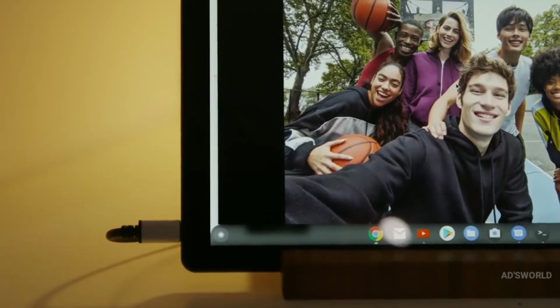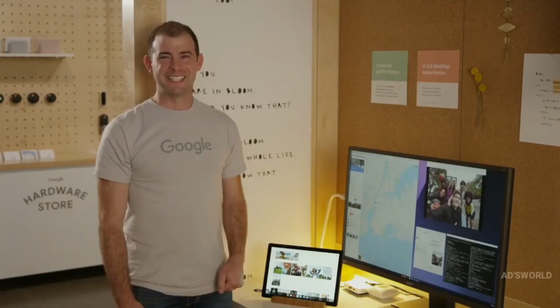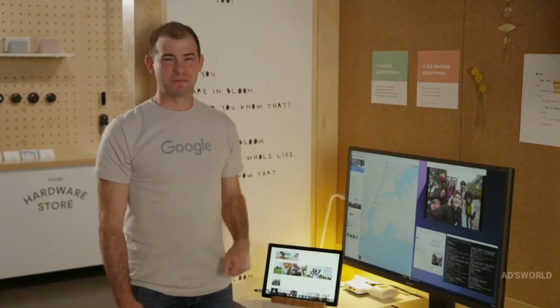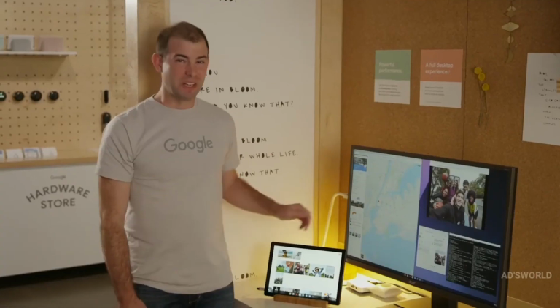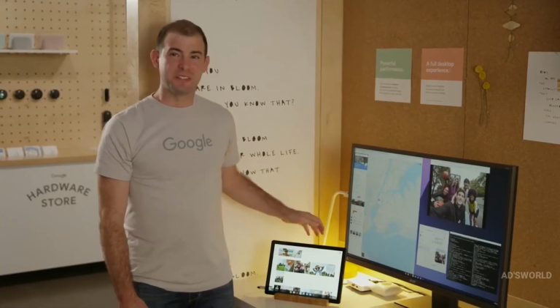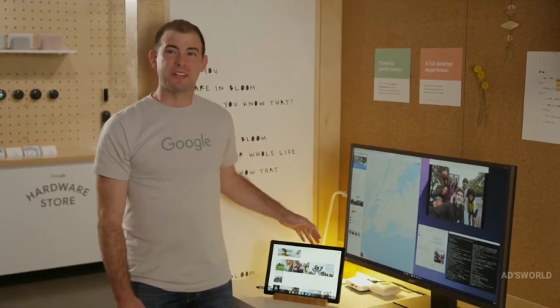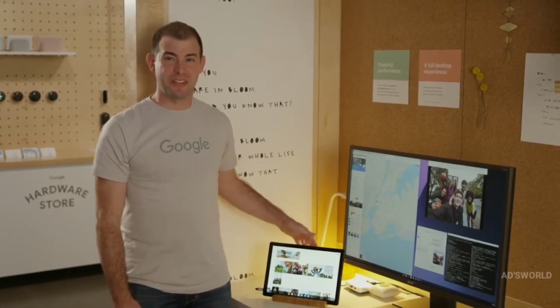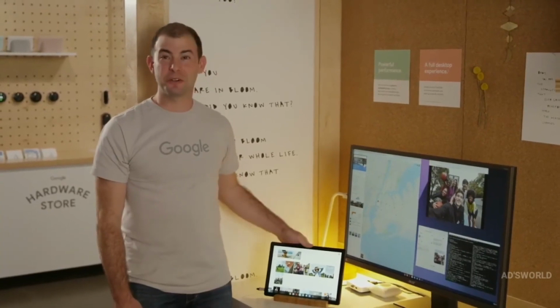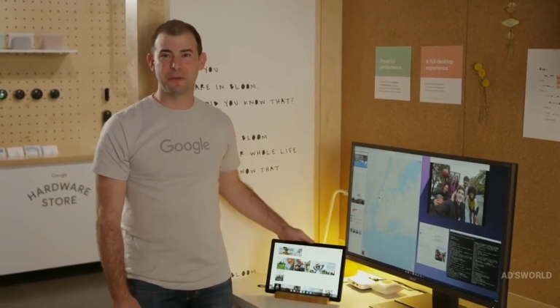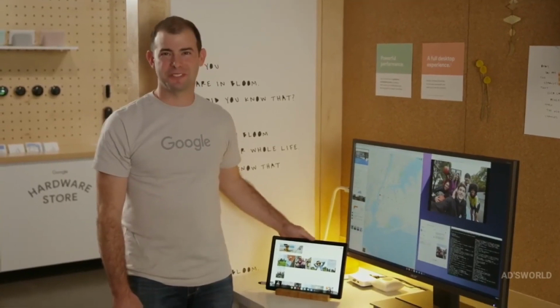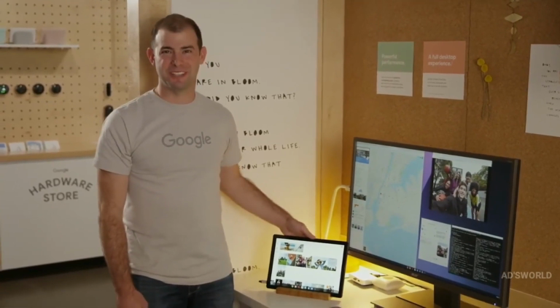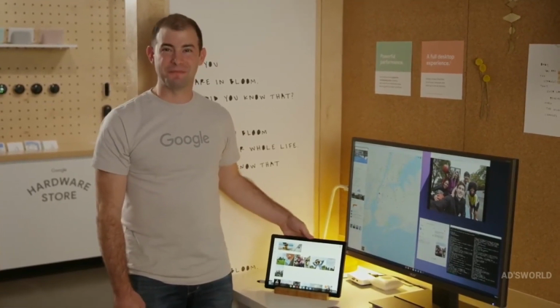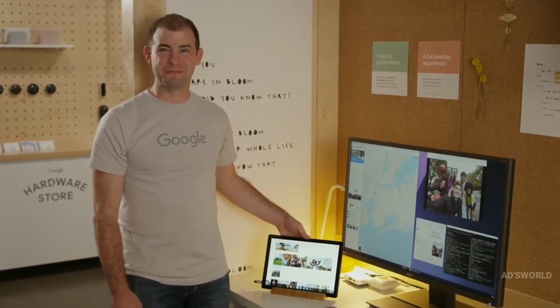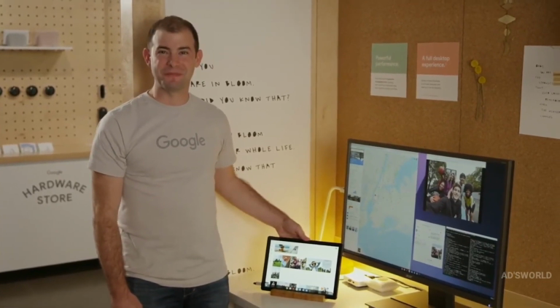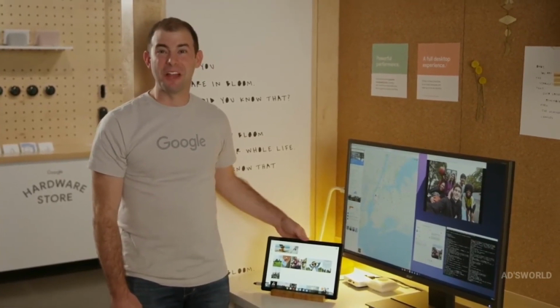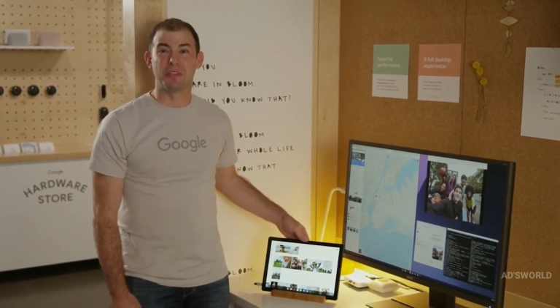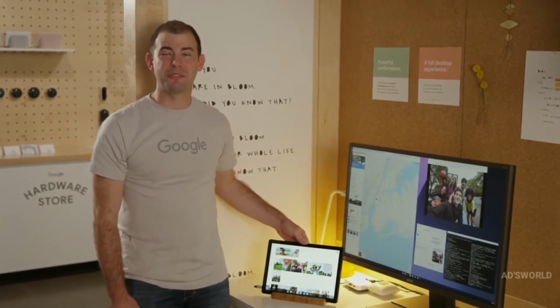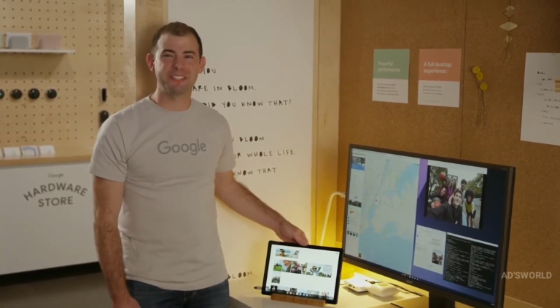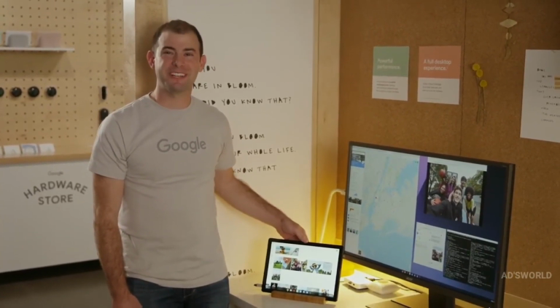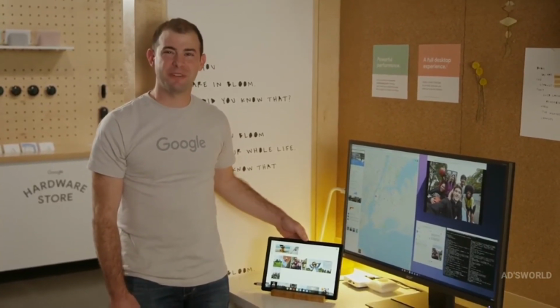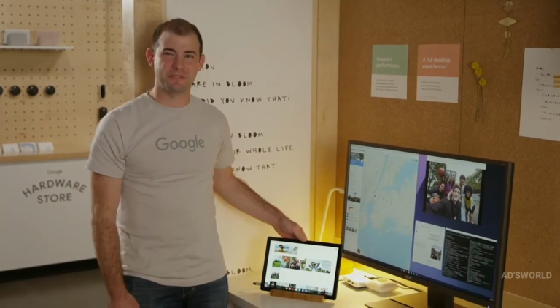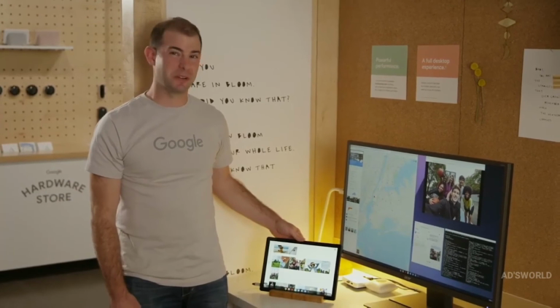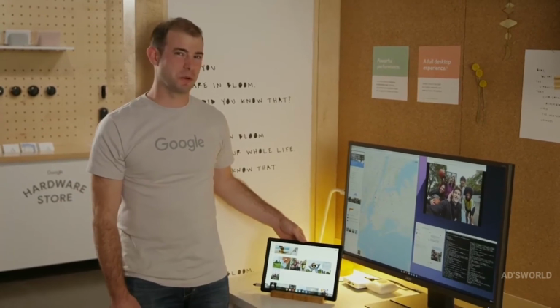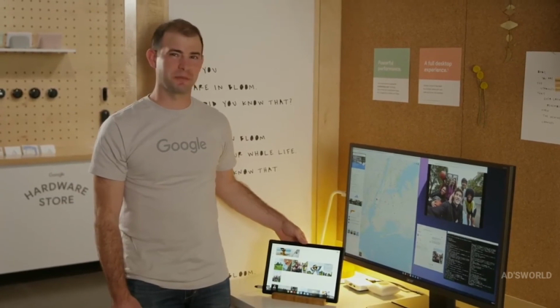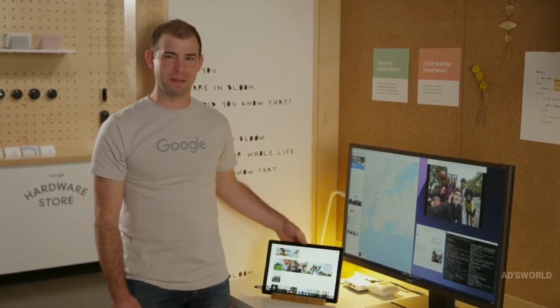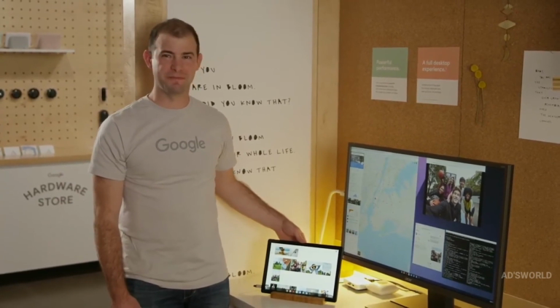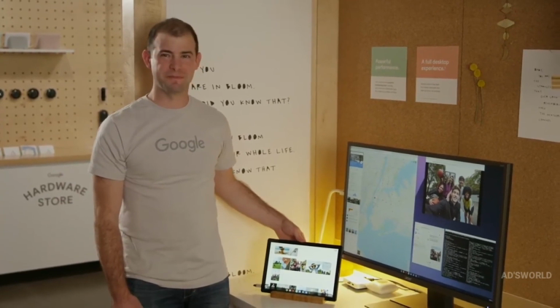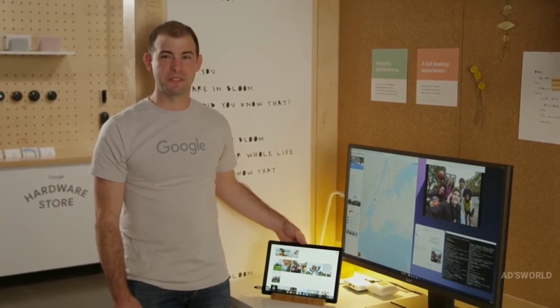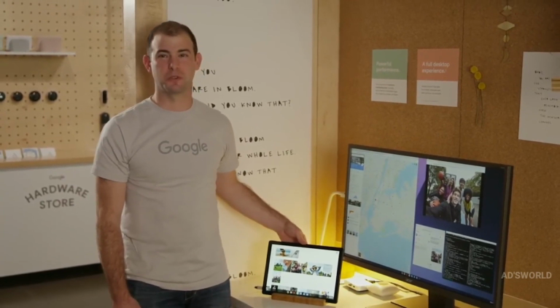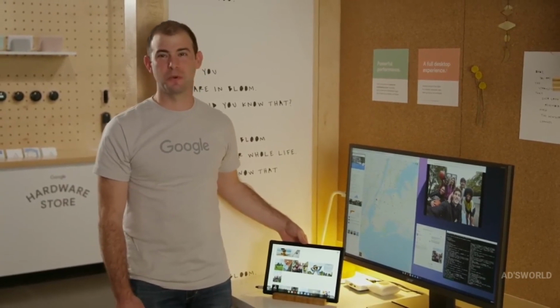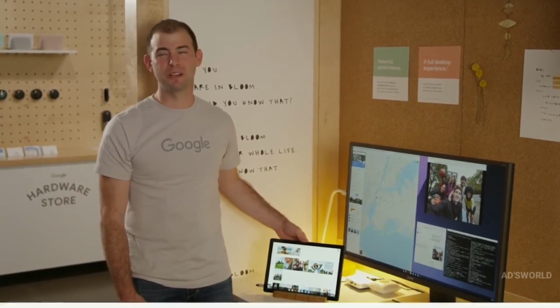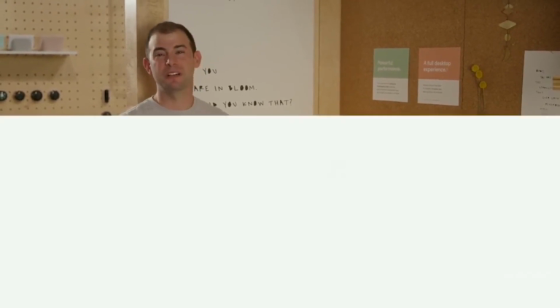So that's Google Pixel Slate — the thoughtfully designed device for how you work and play. To learn more, visit the Google Store.